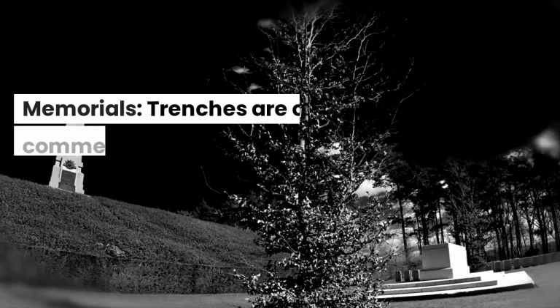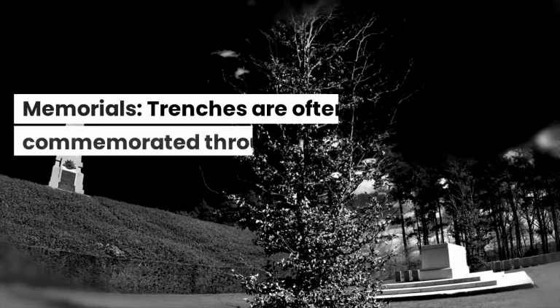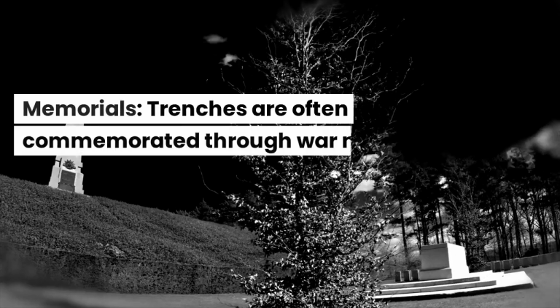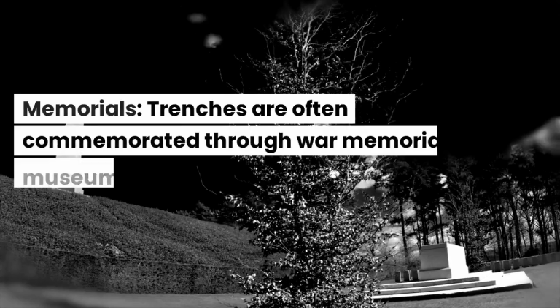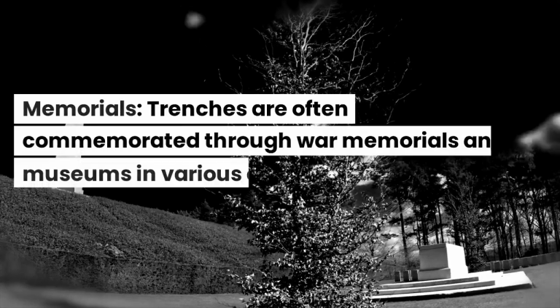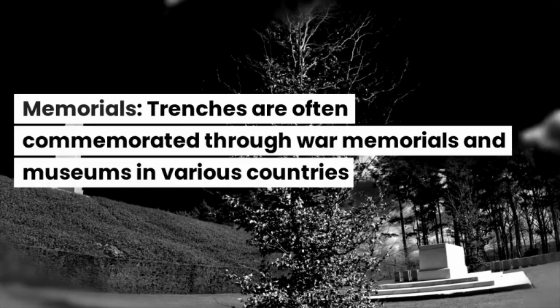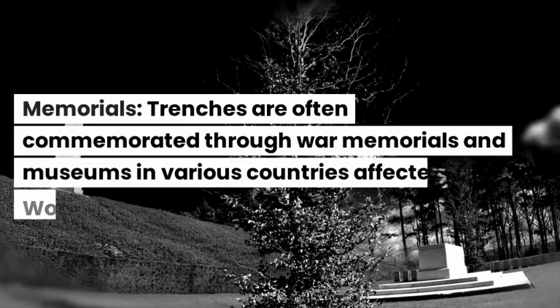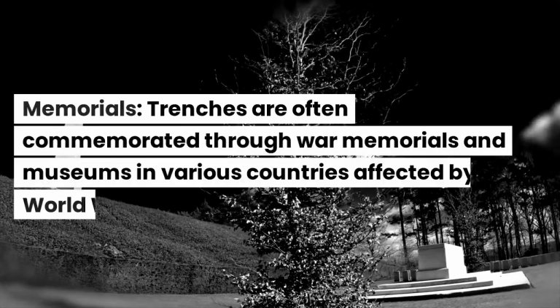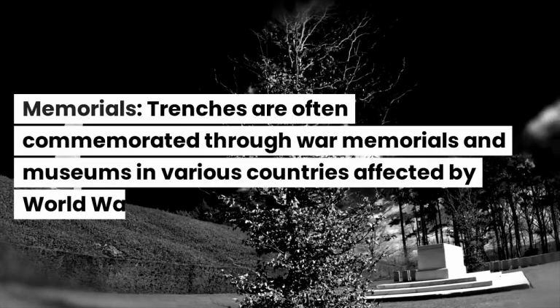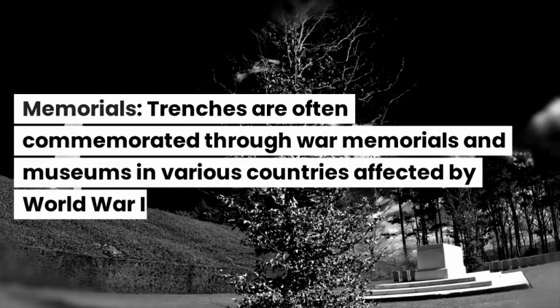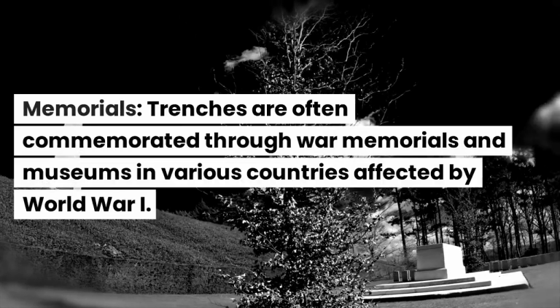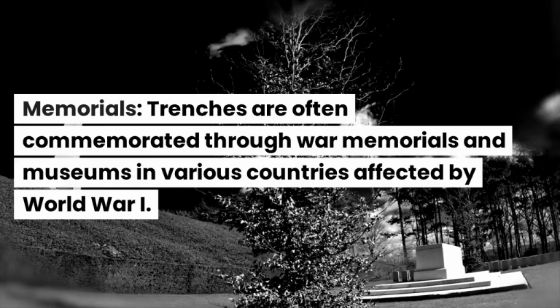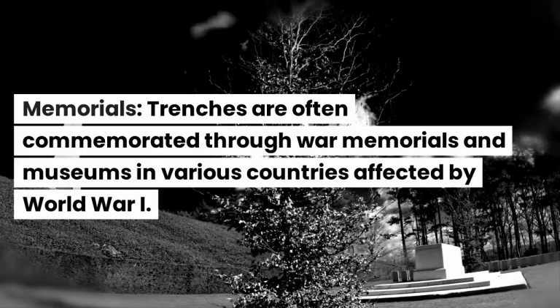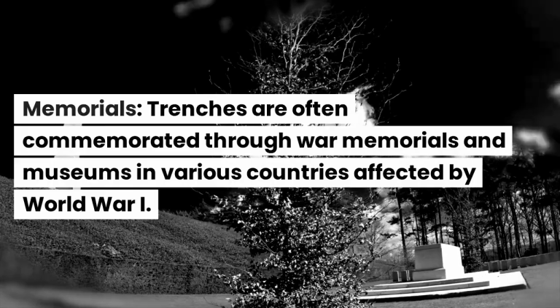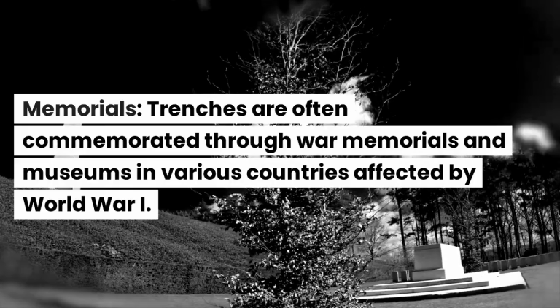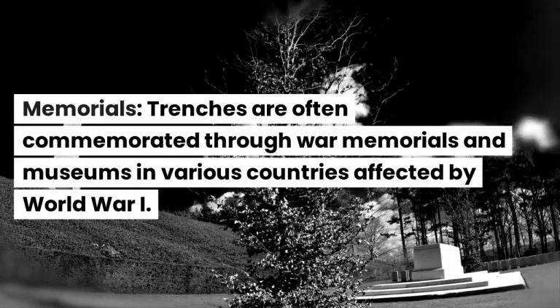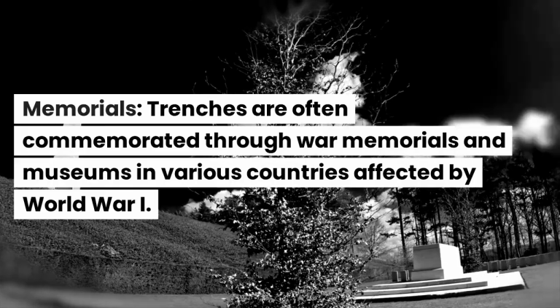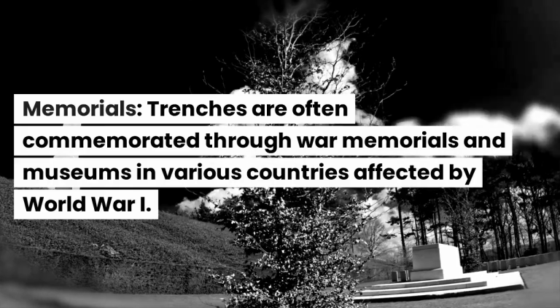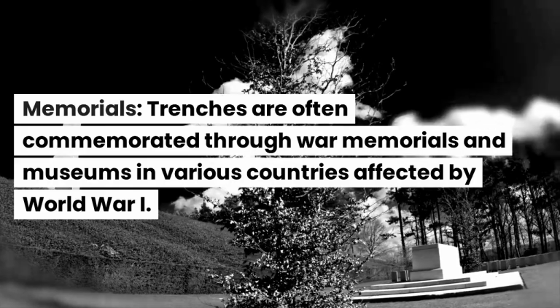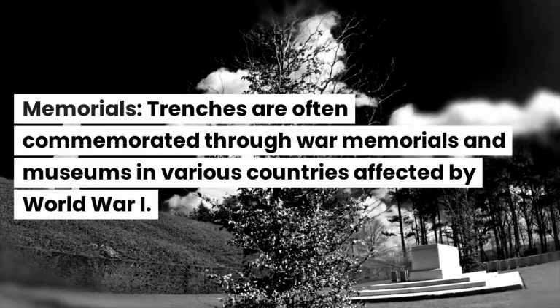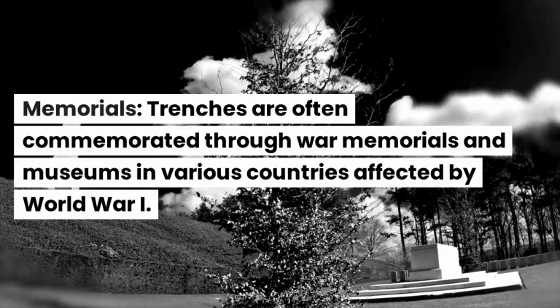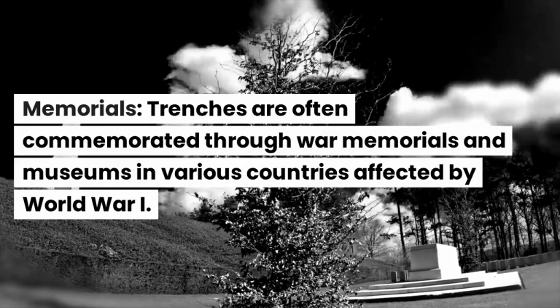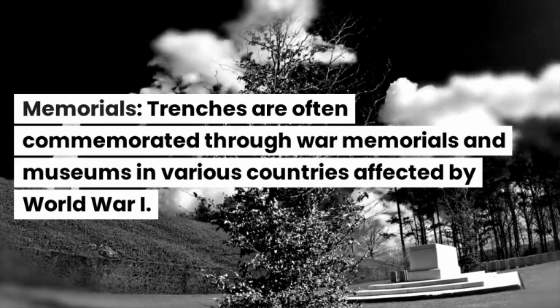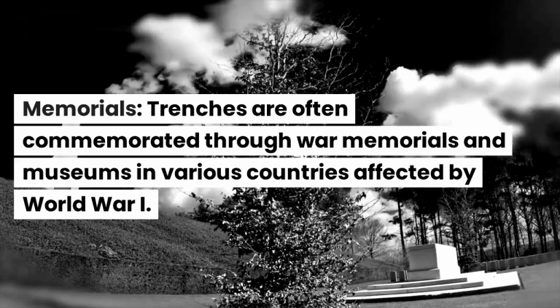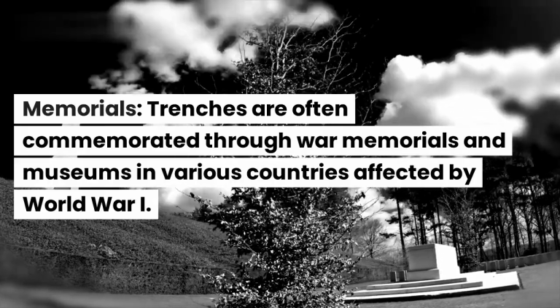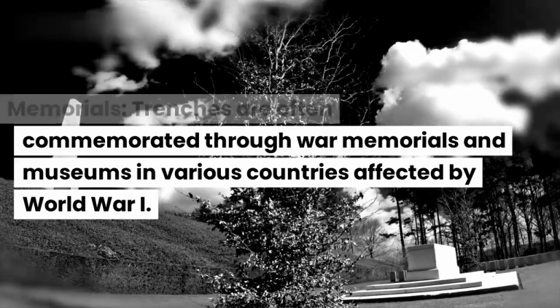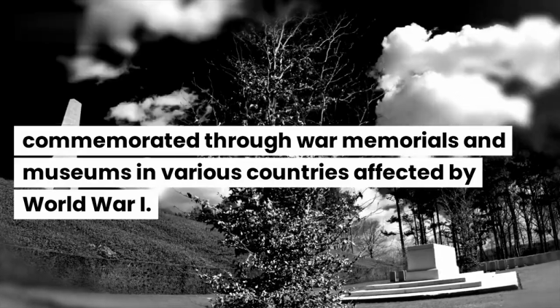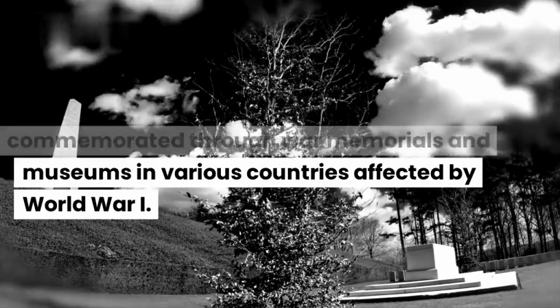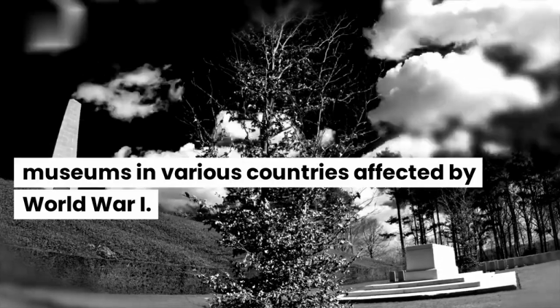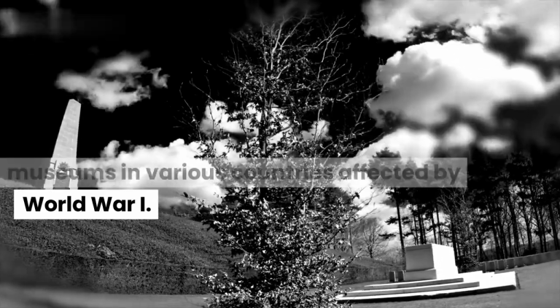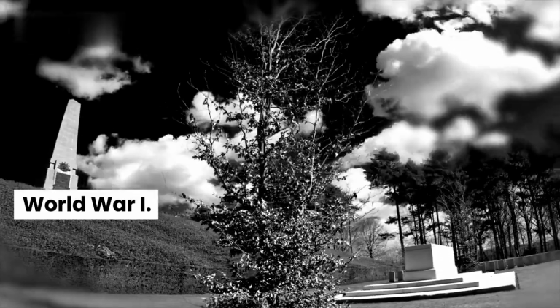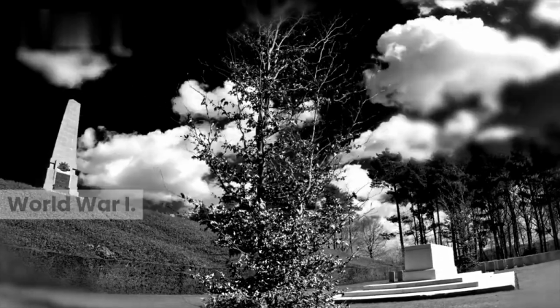Memorials. Trenches are often commemorated through war memorials and museums in various countries affected by World War I.